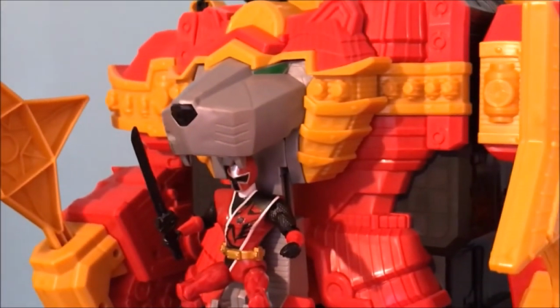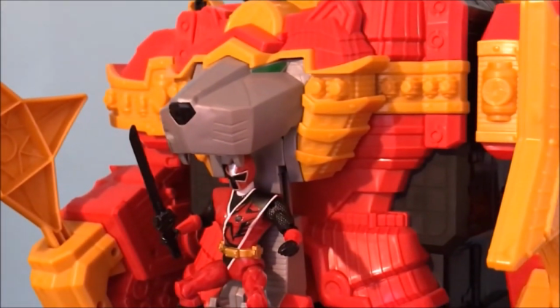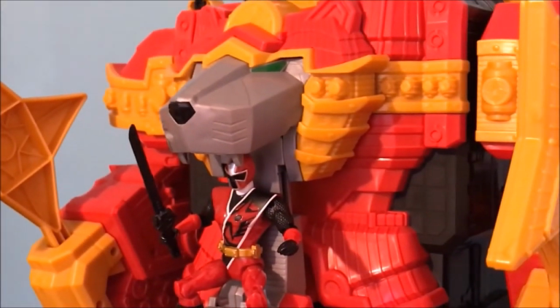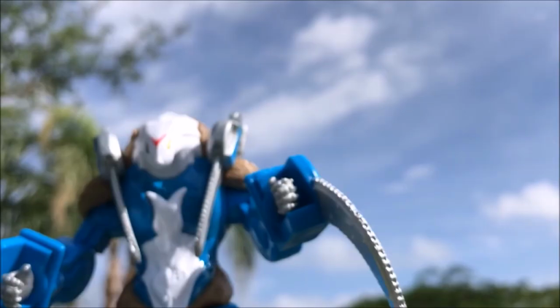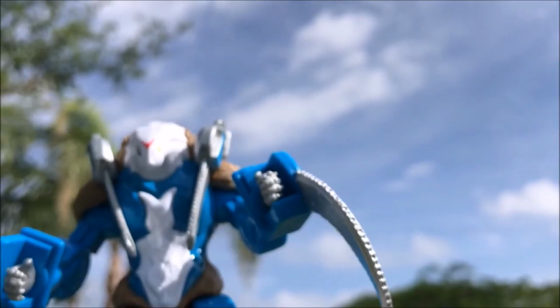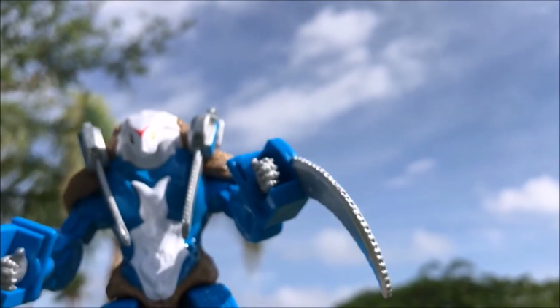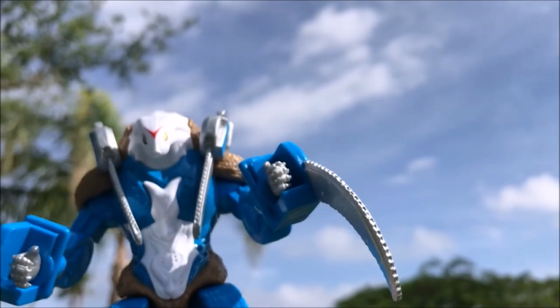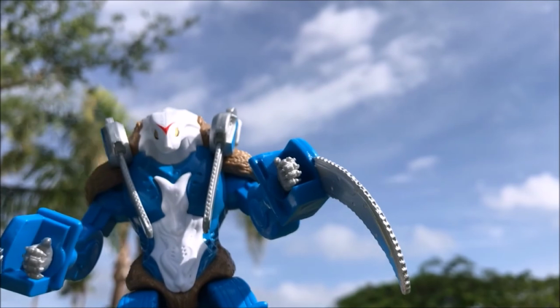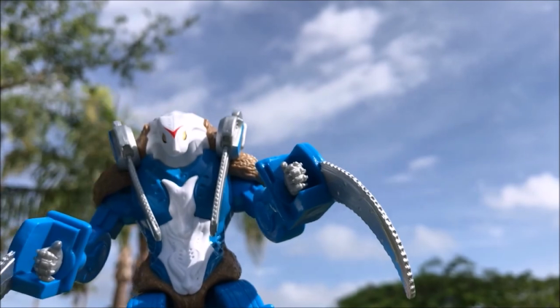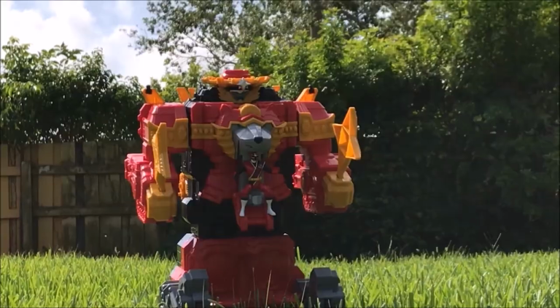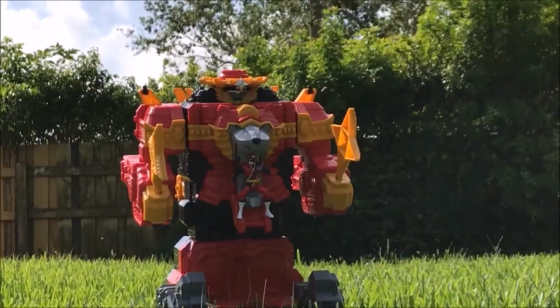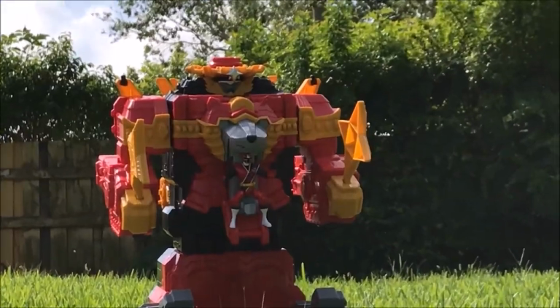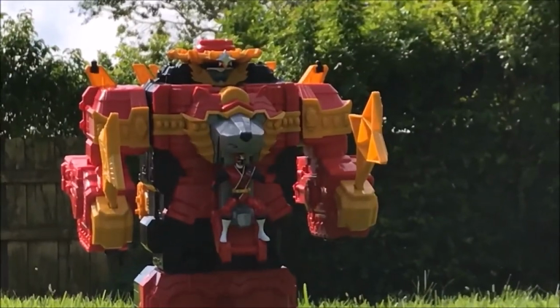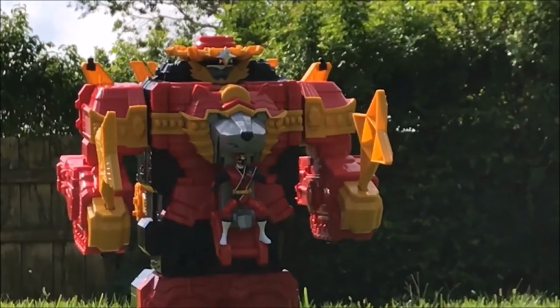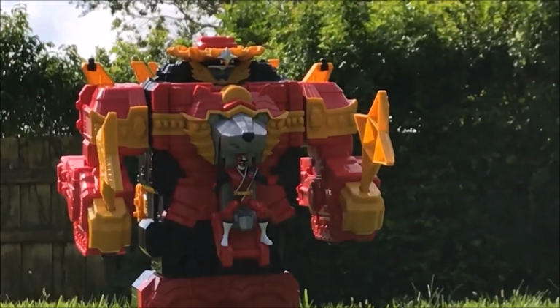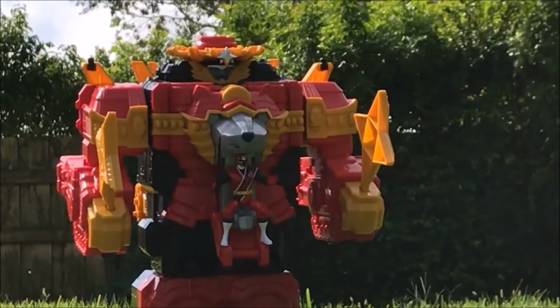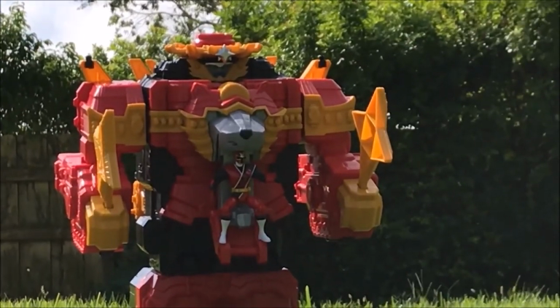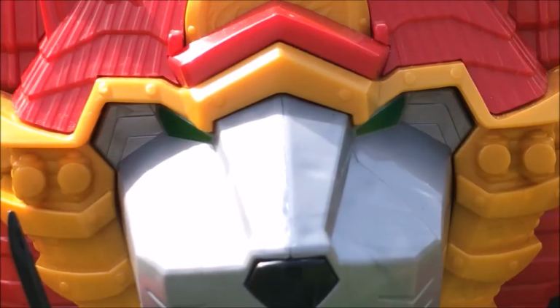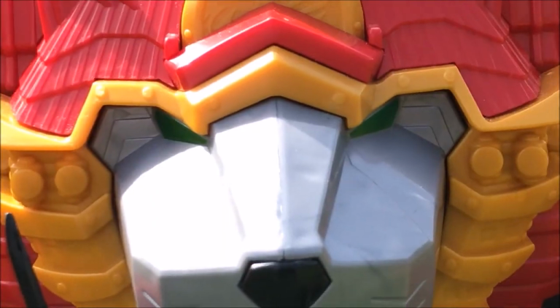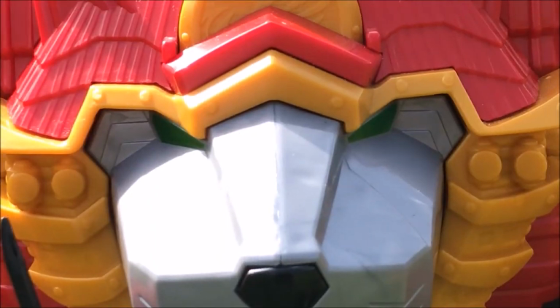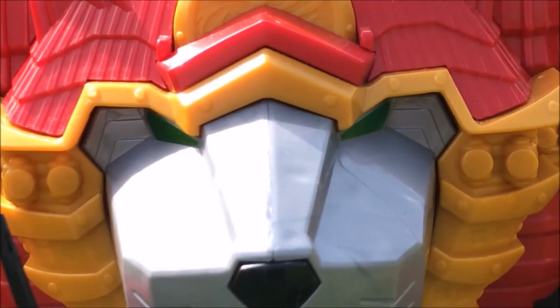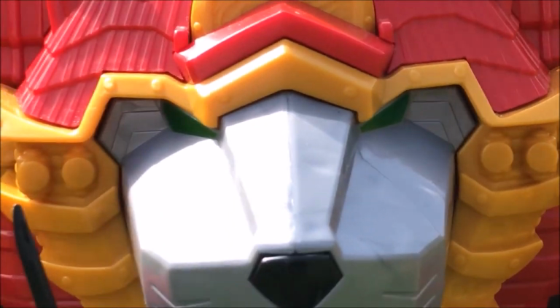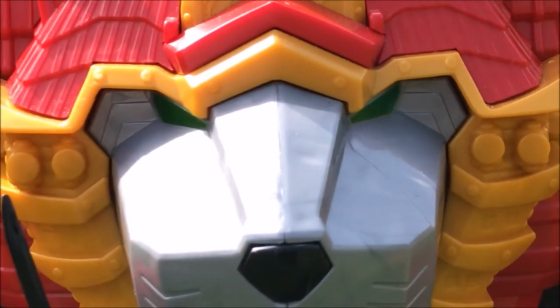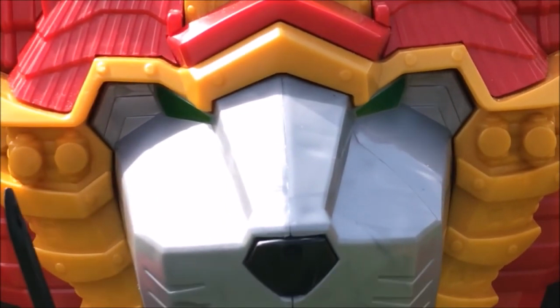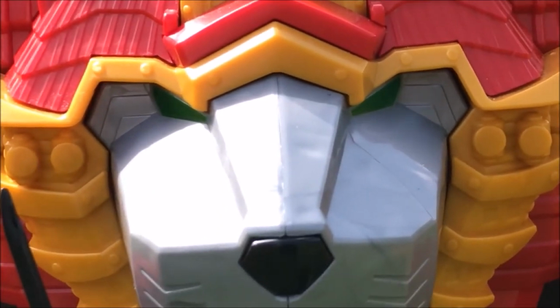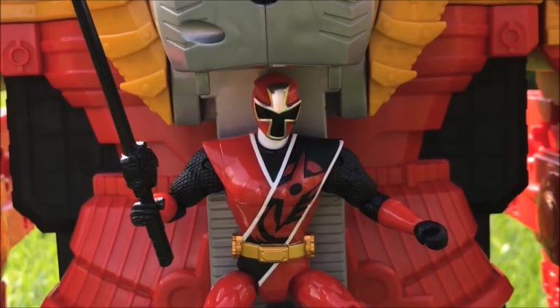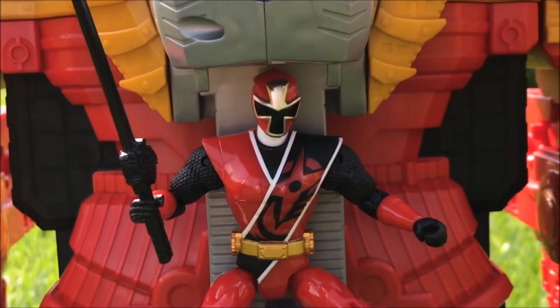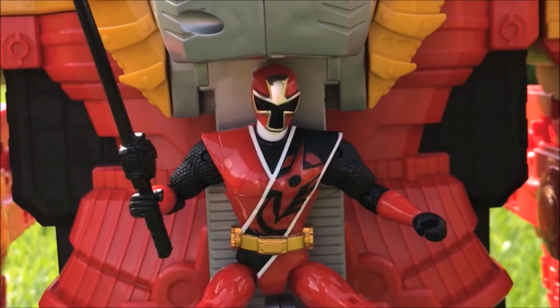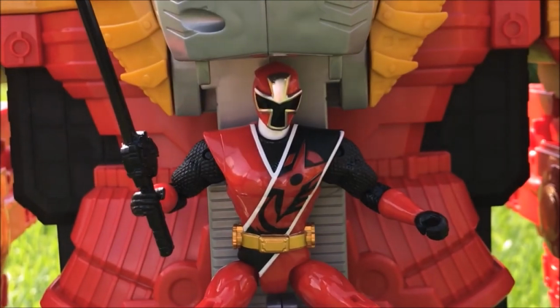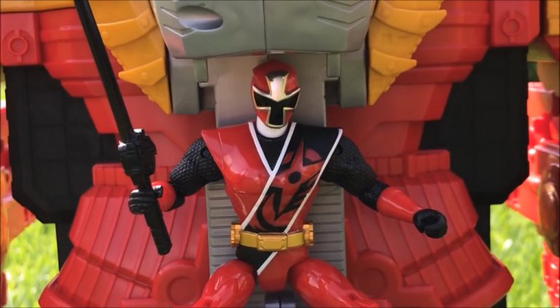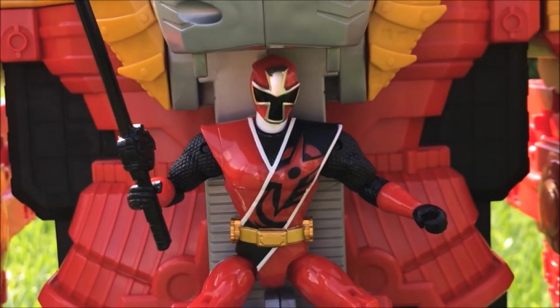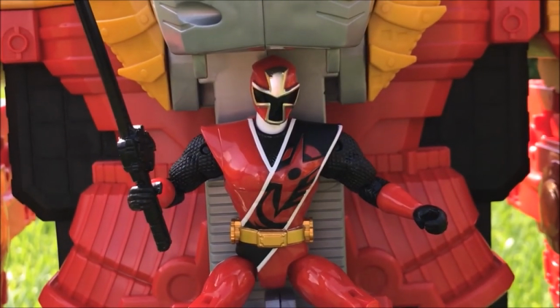Oh no! It's huge! This has to be fired up!